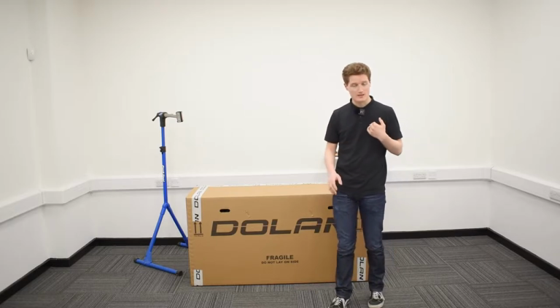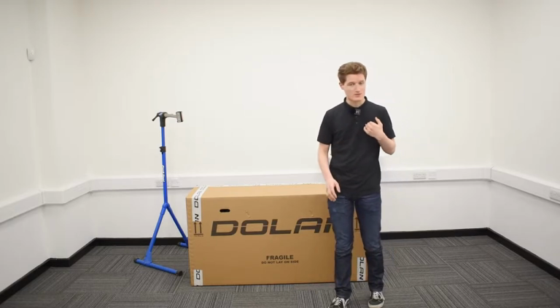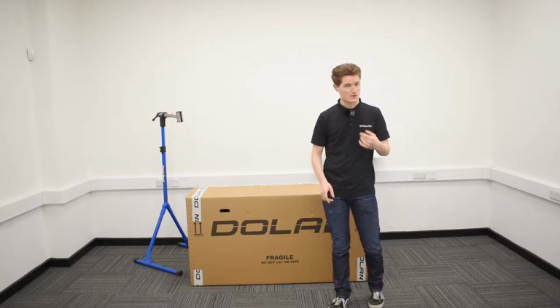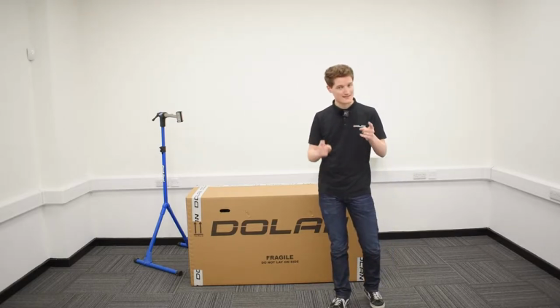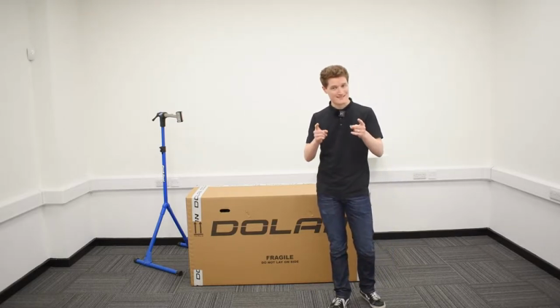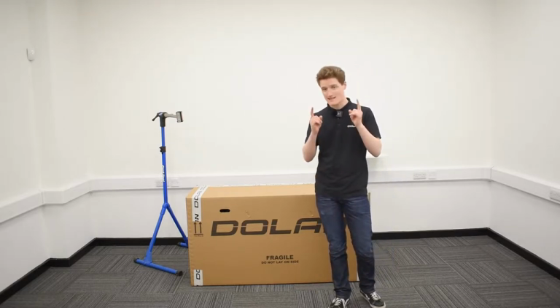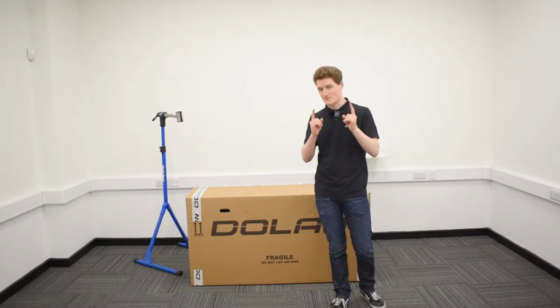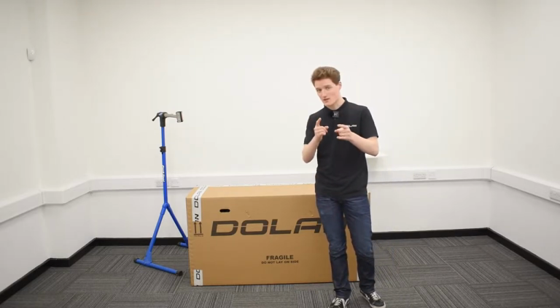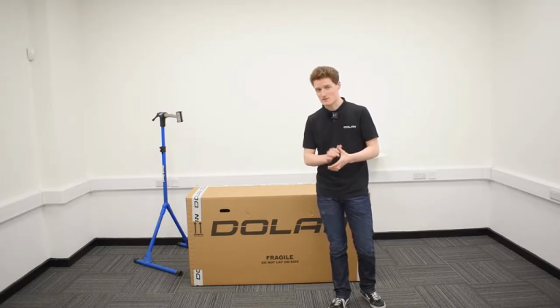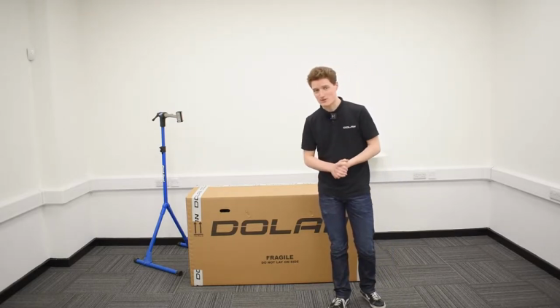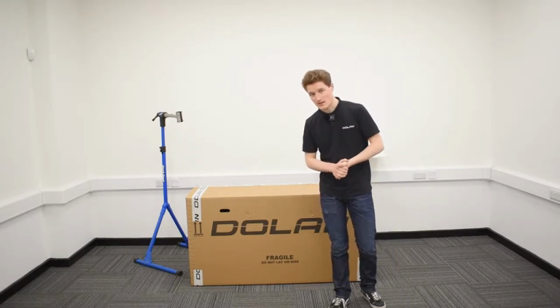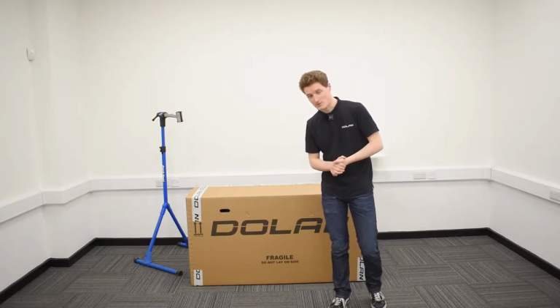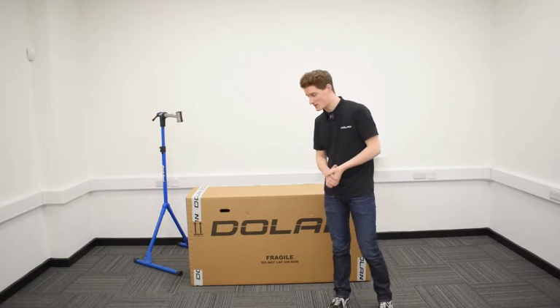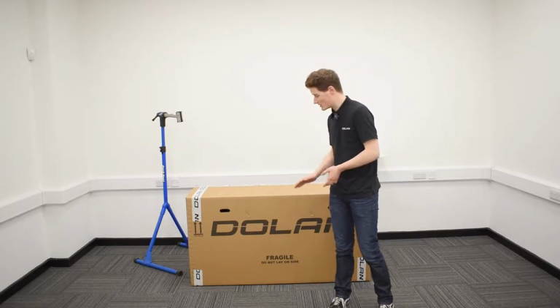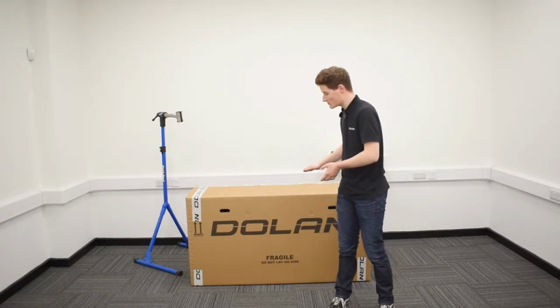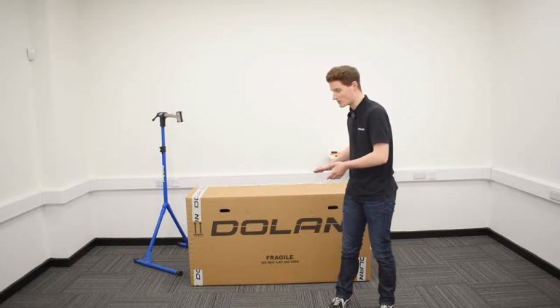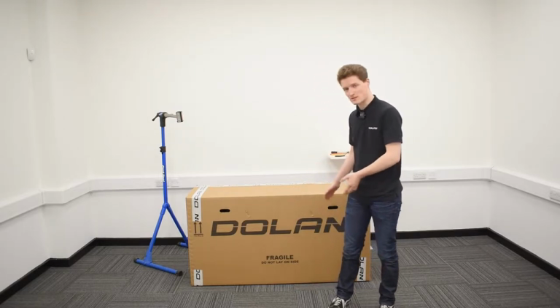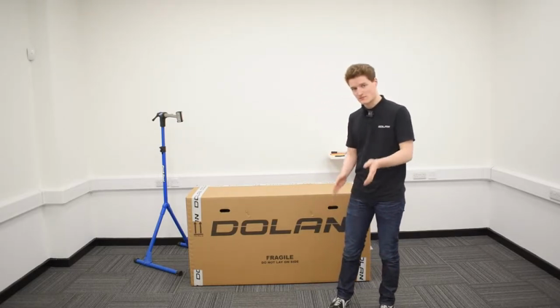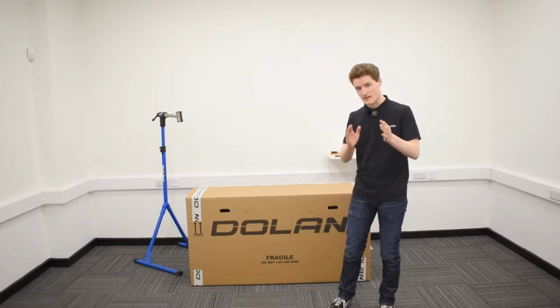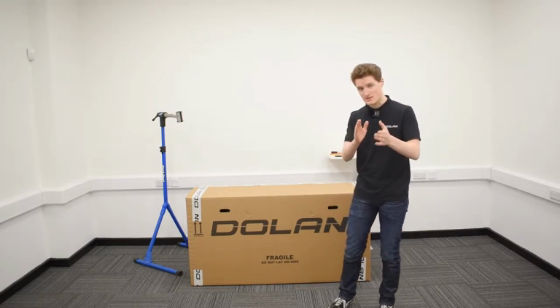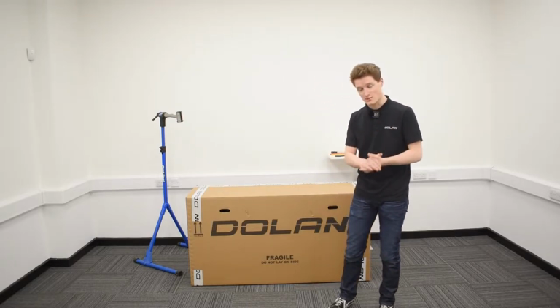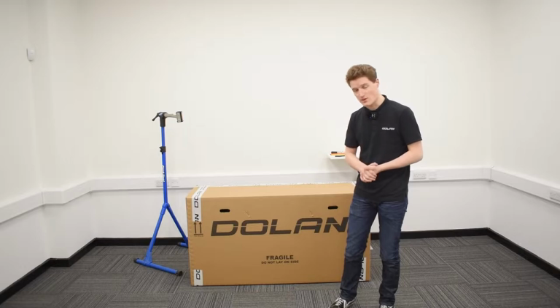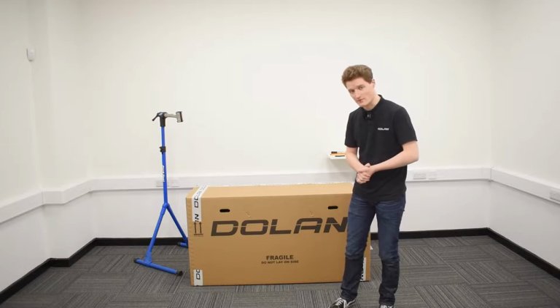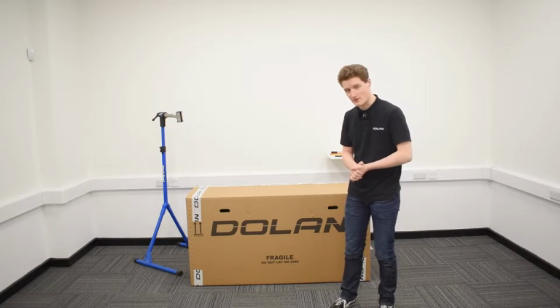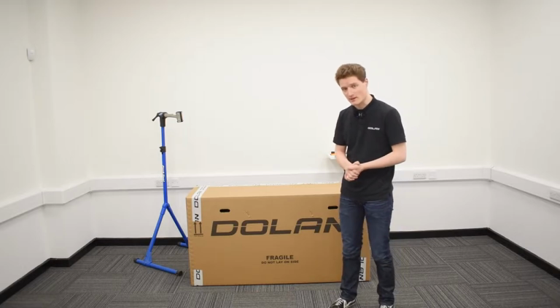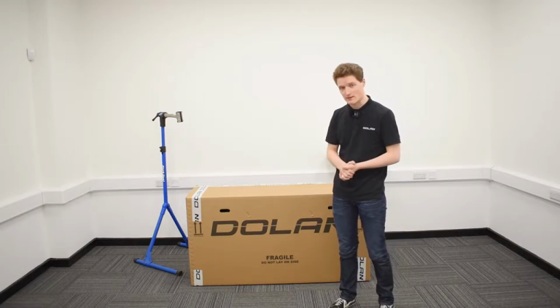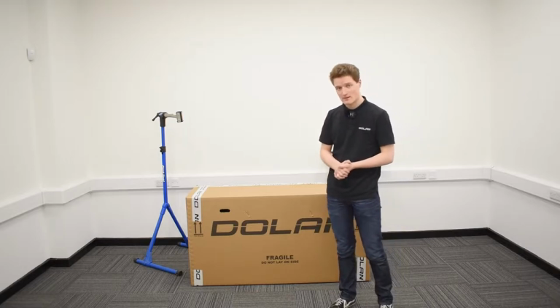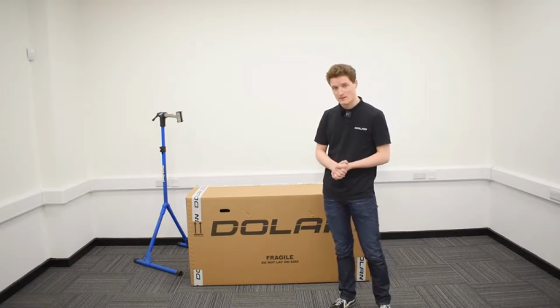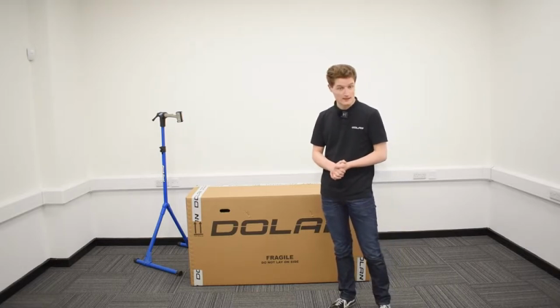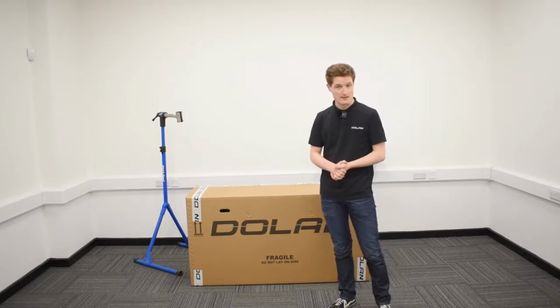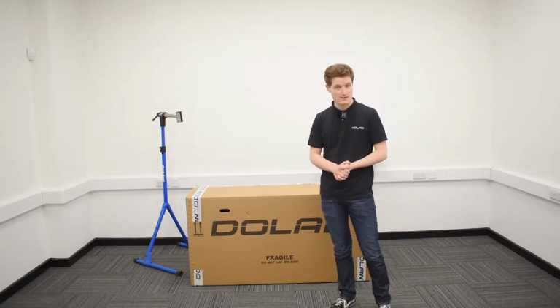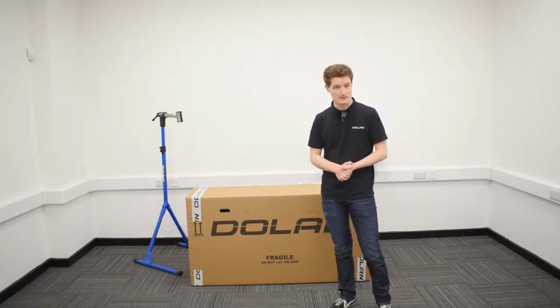My name is John and today it's my job to tell you how to turn this box into that very bike. Let's get started.